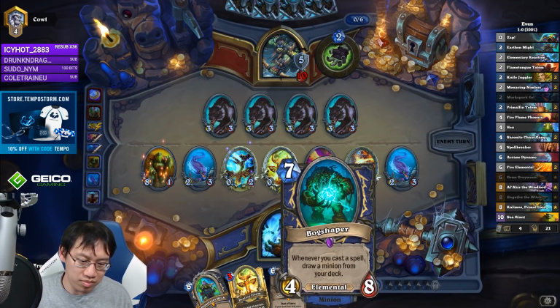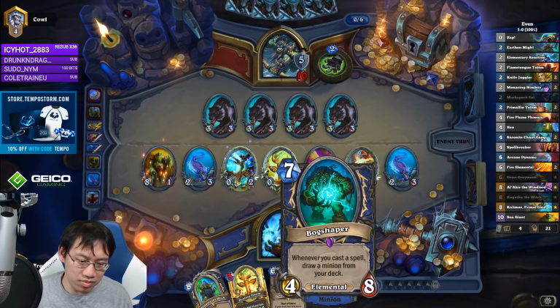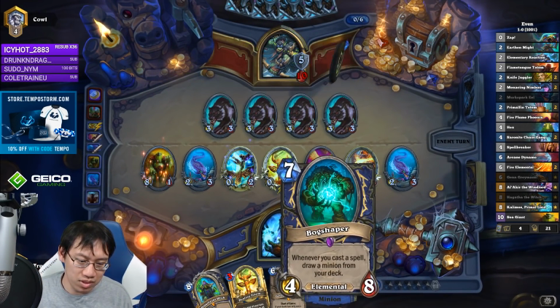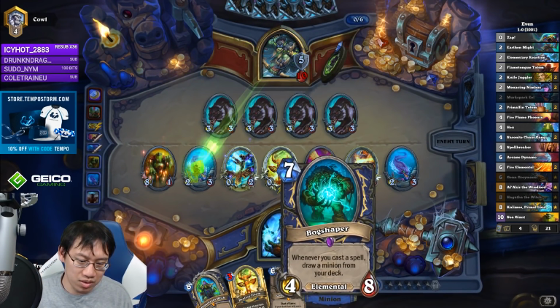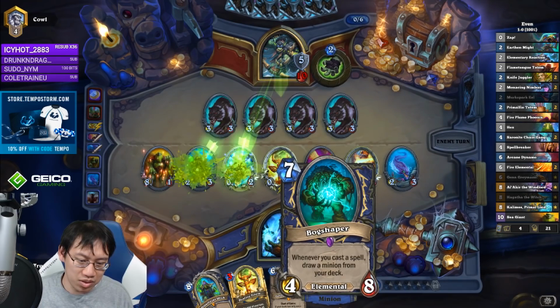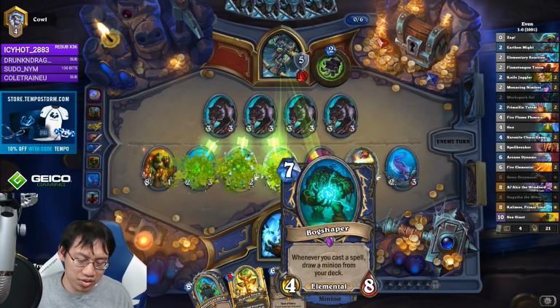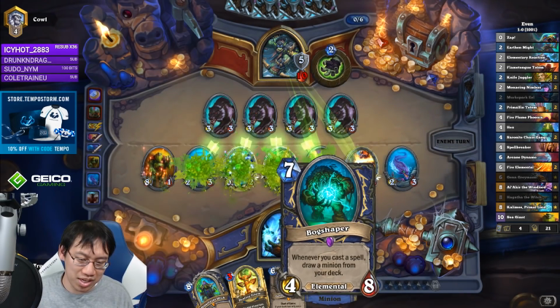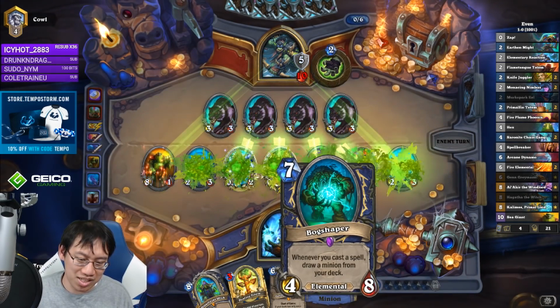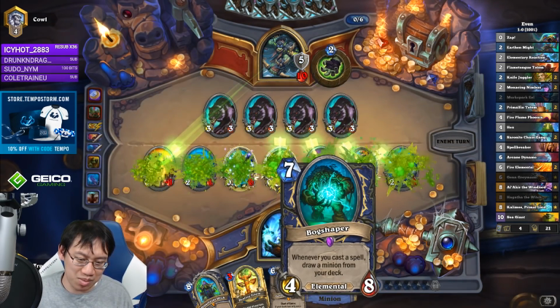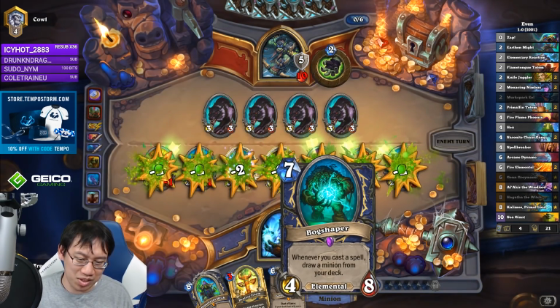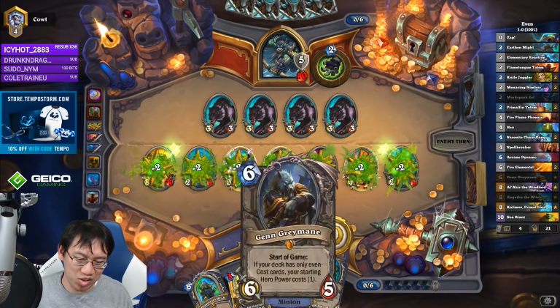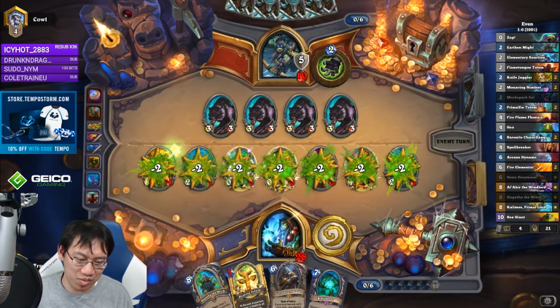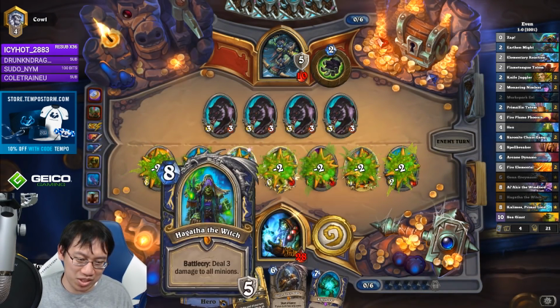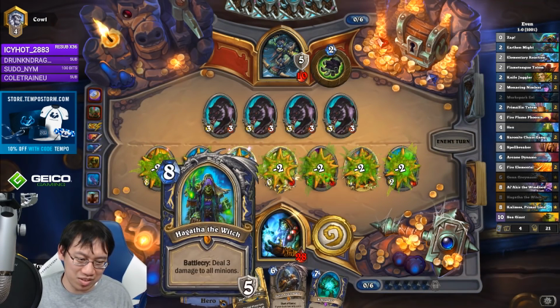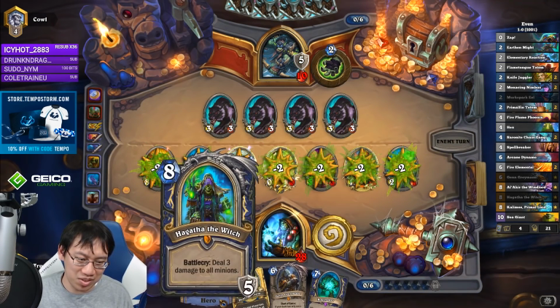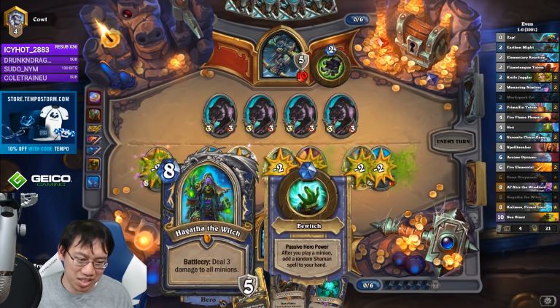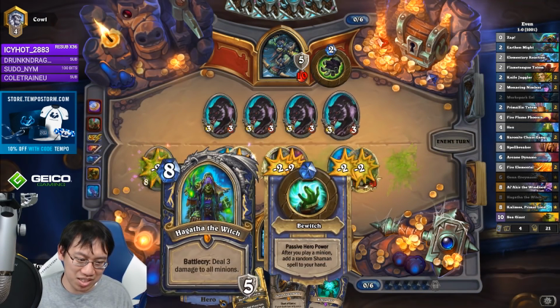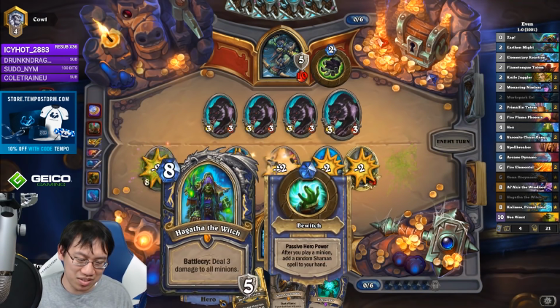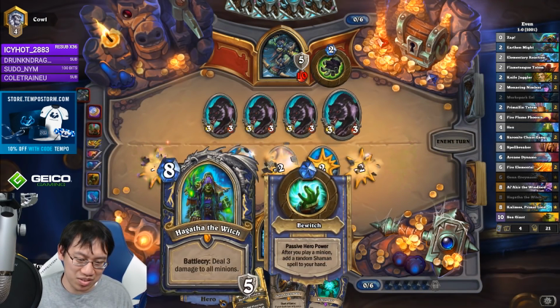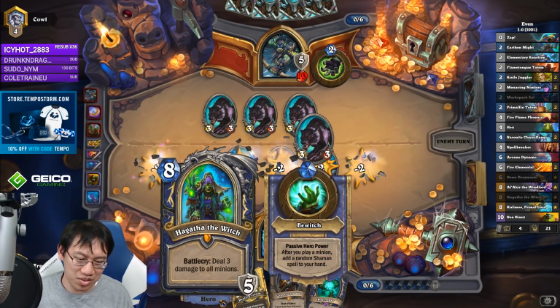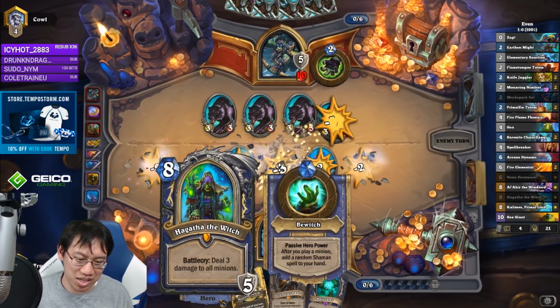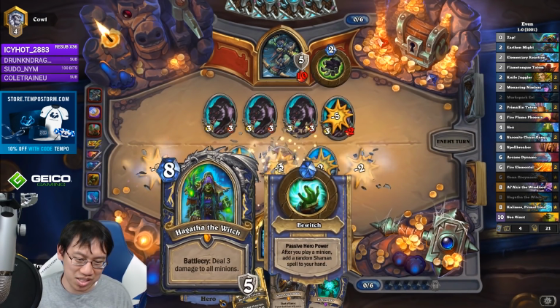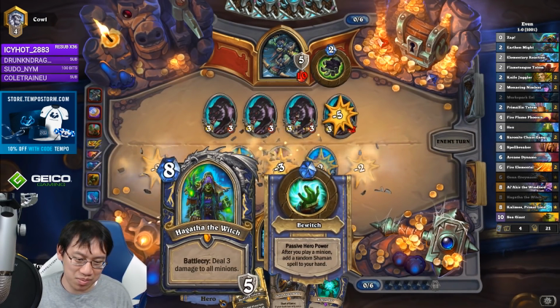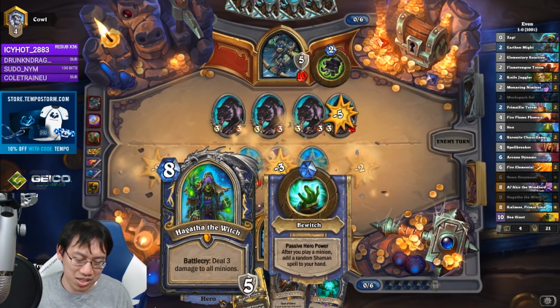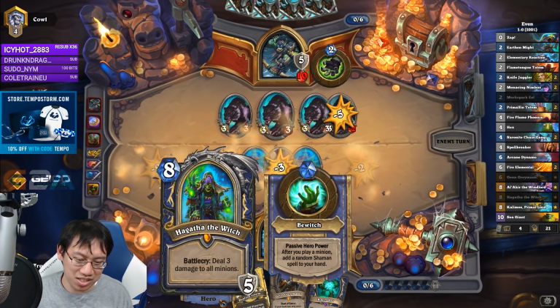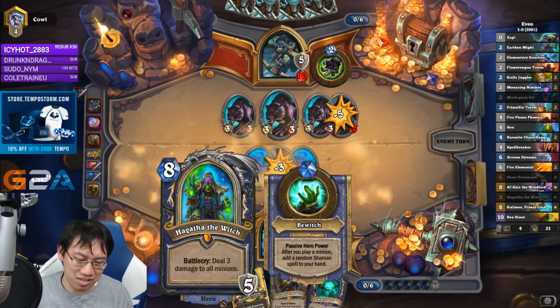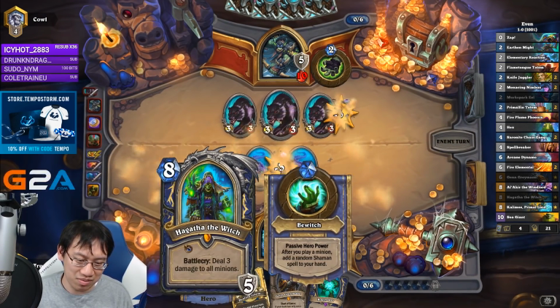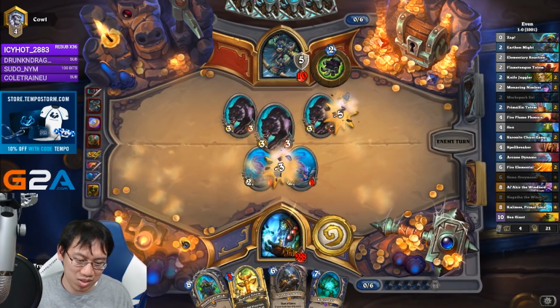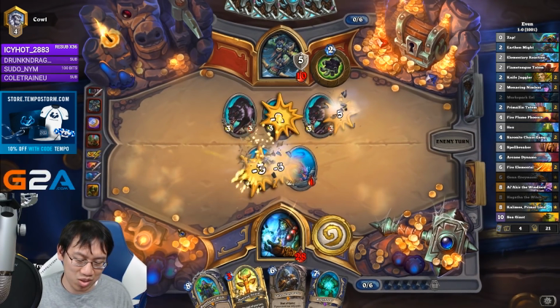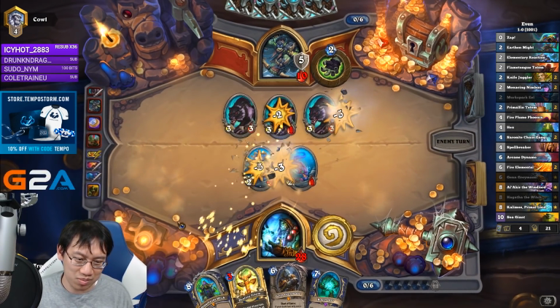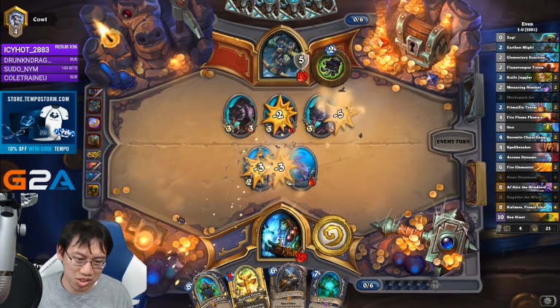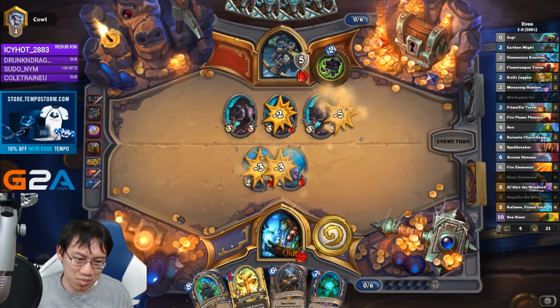Whenever you cast a spell, draw a minion from your deck. Whenever you cast a minion, play a random Shaman spell.